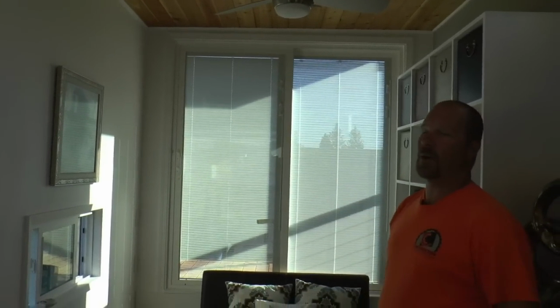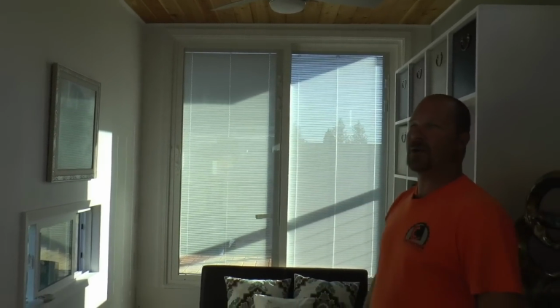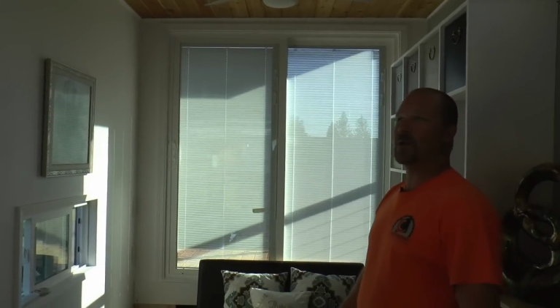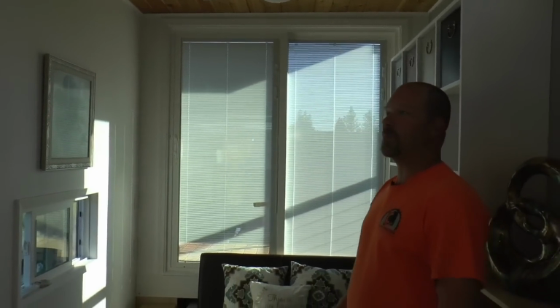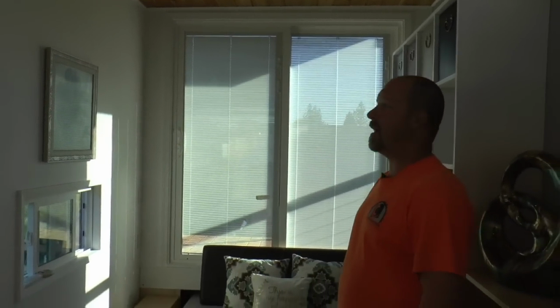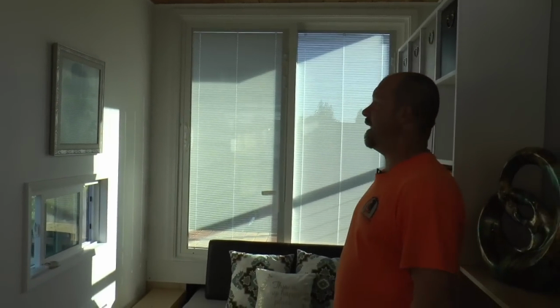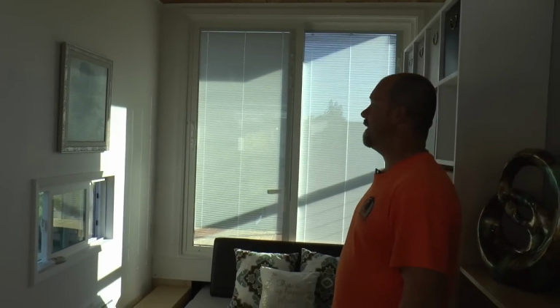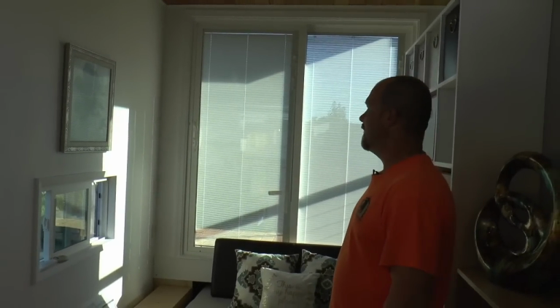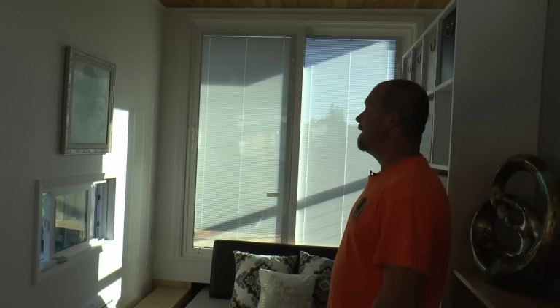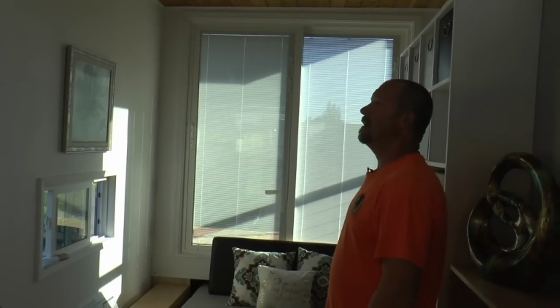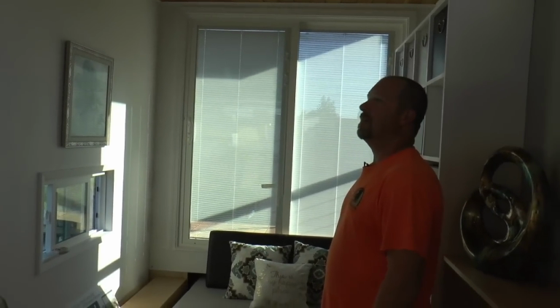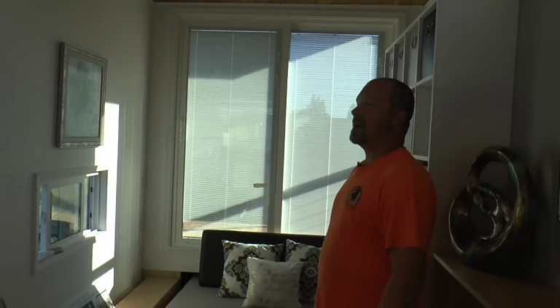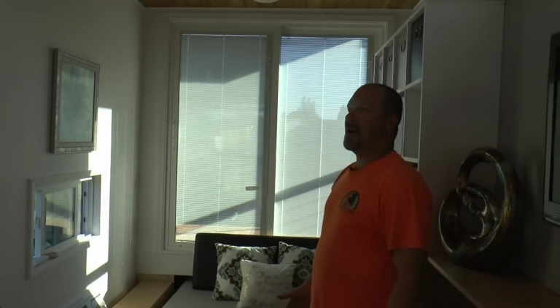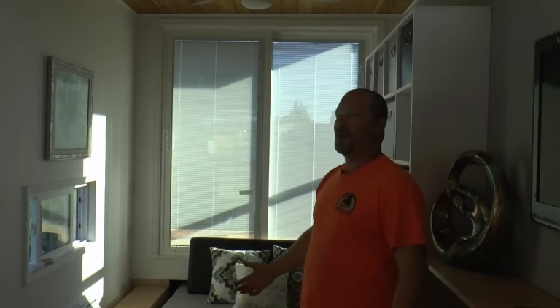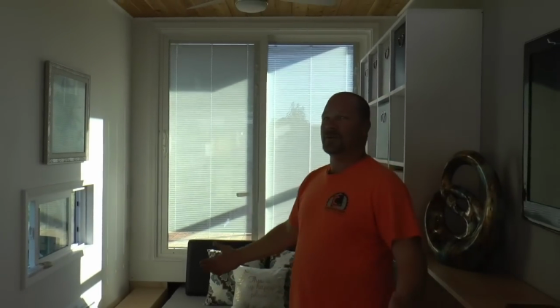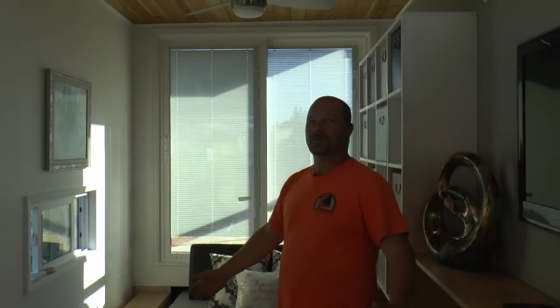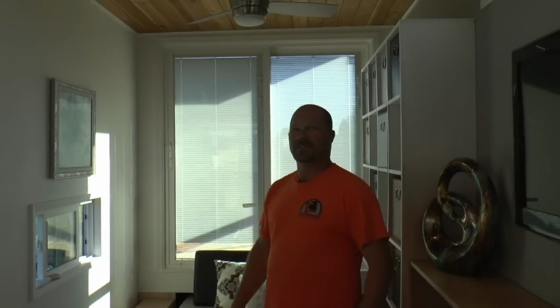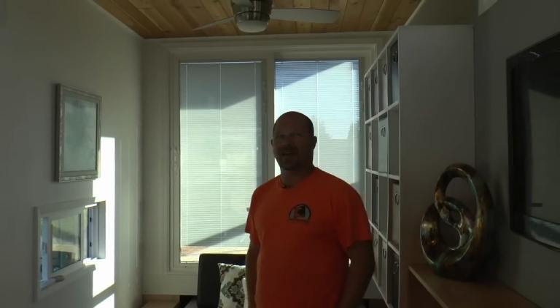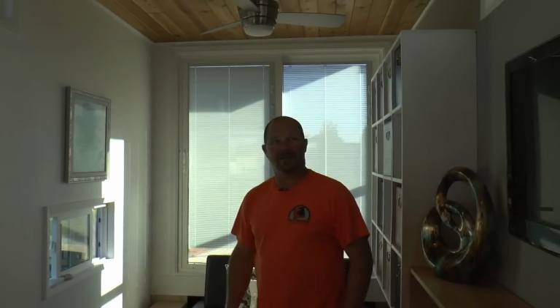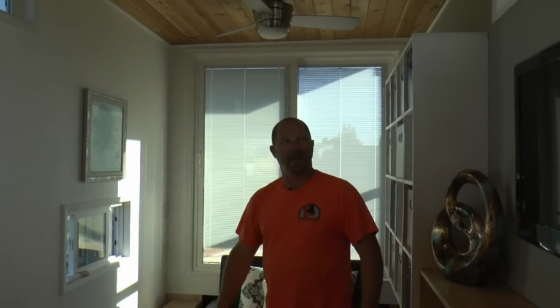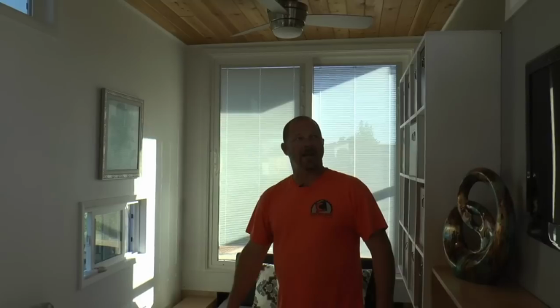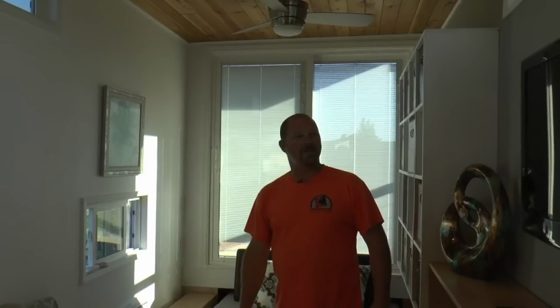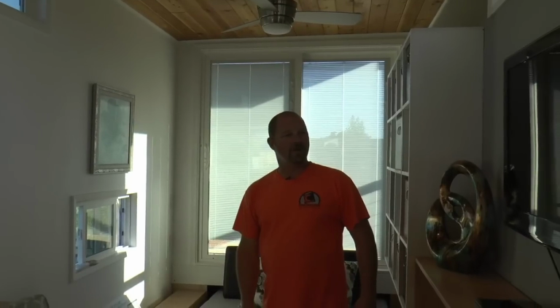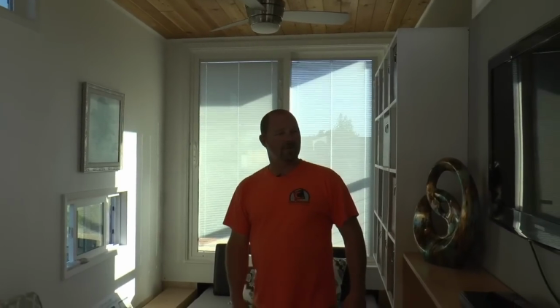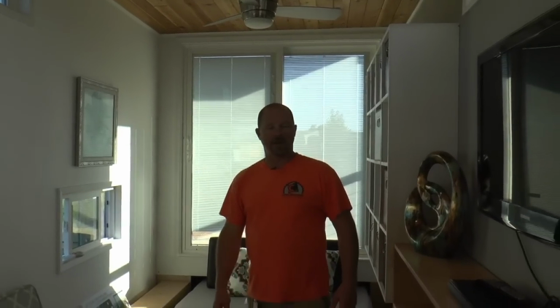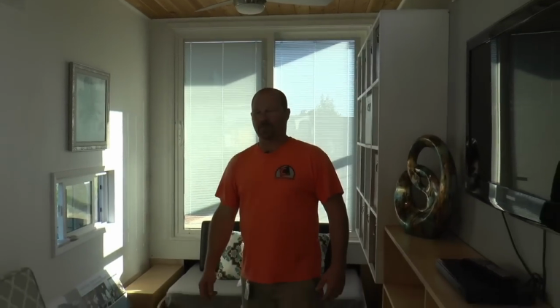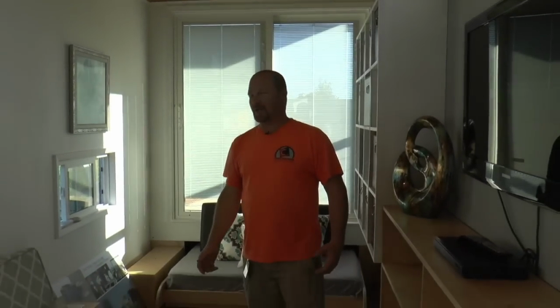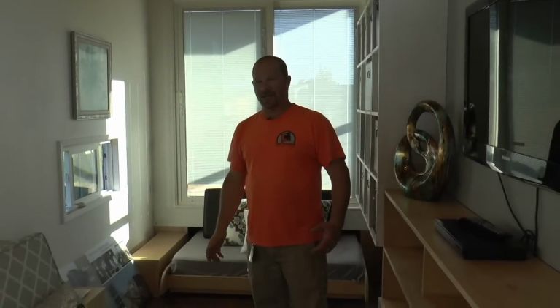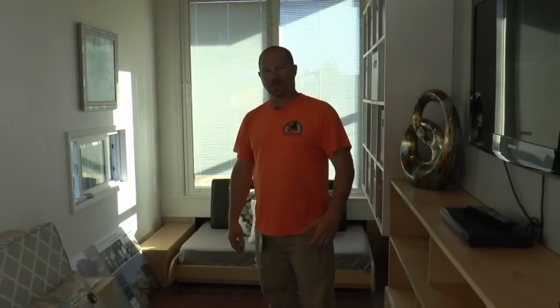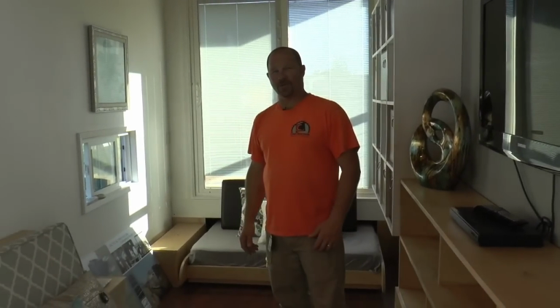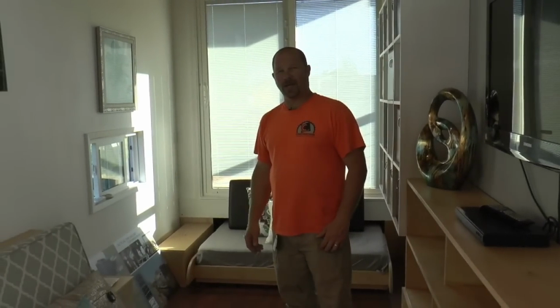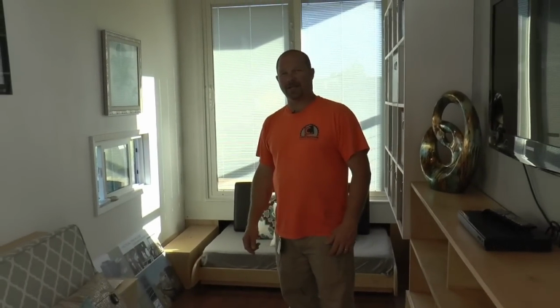Our windows are up high. Right now it's late afternoon and we've got plenty of natural light.